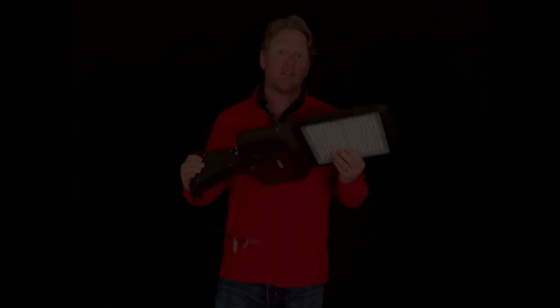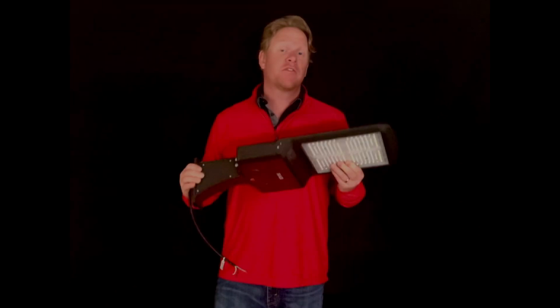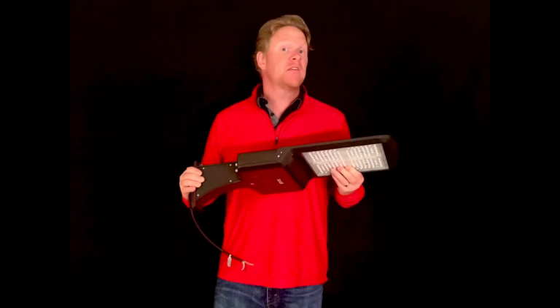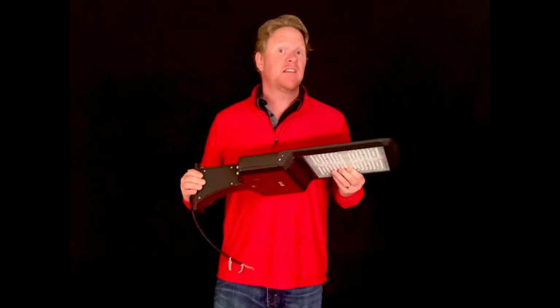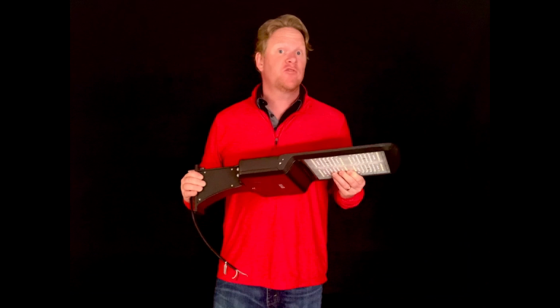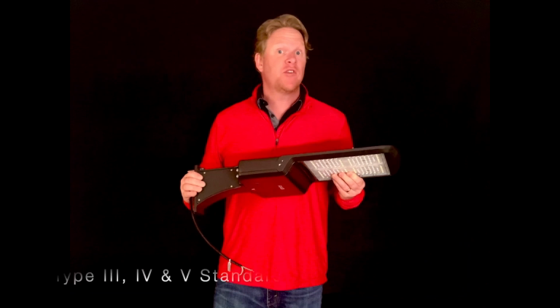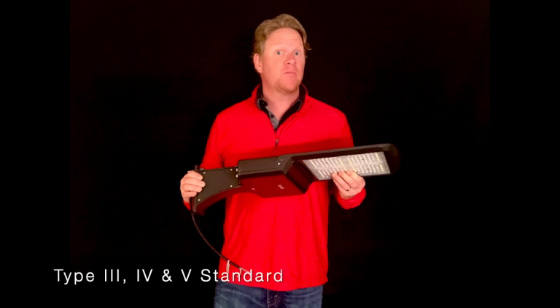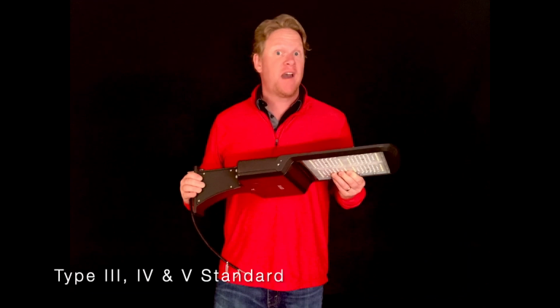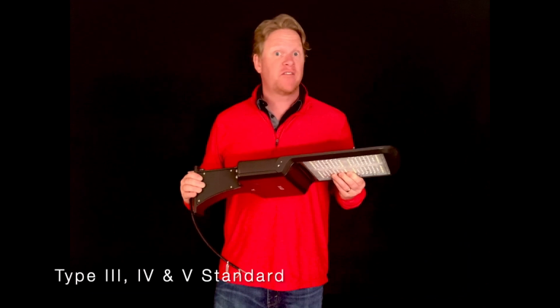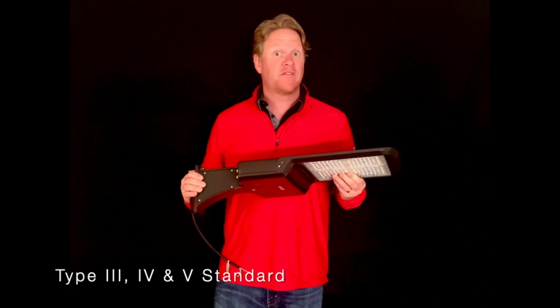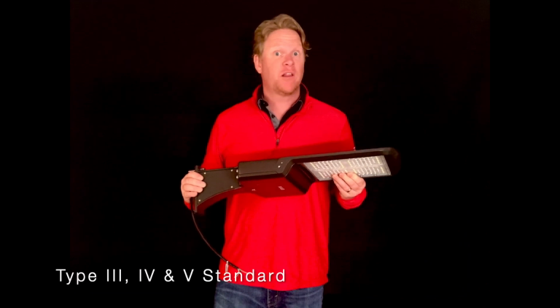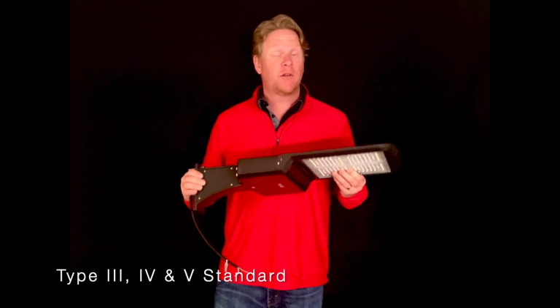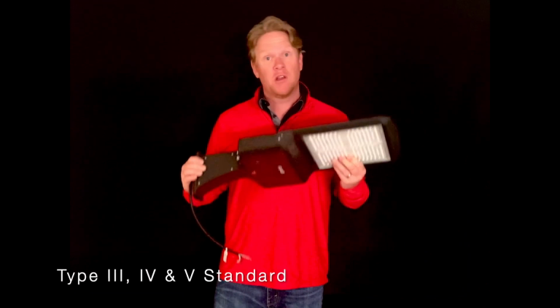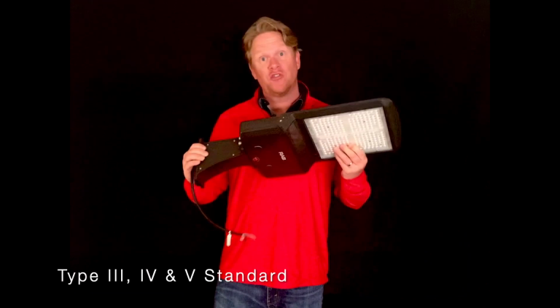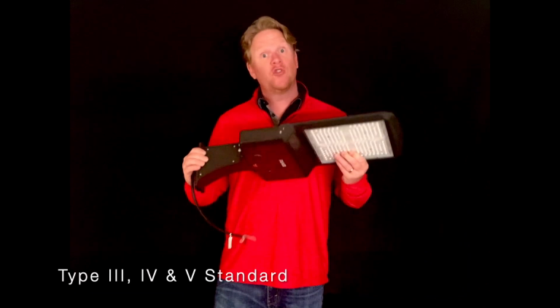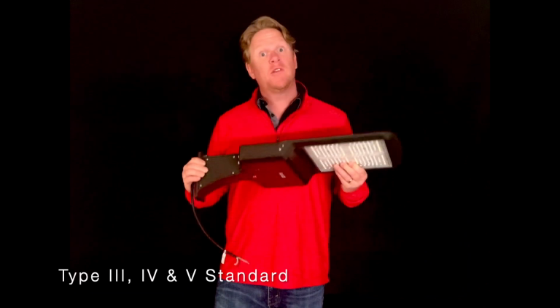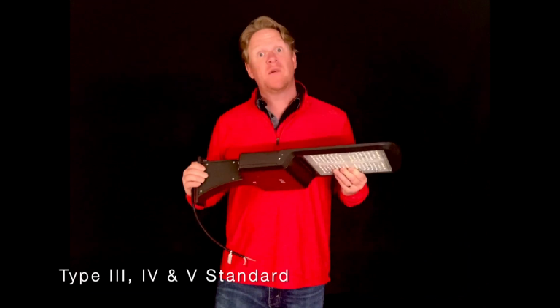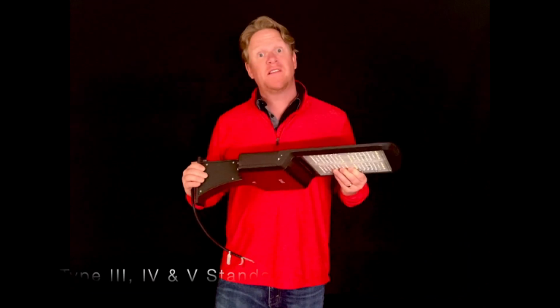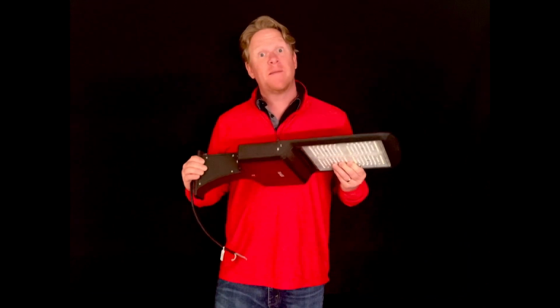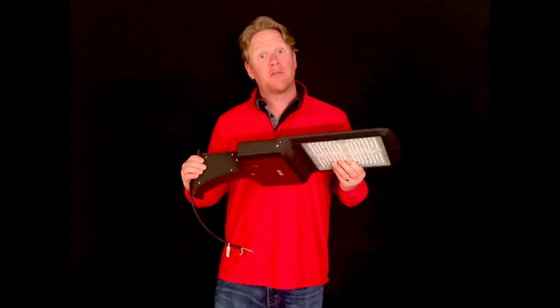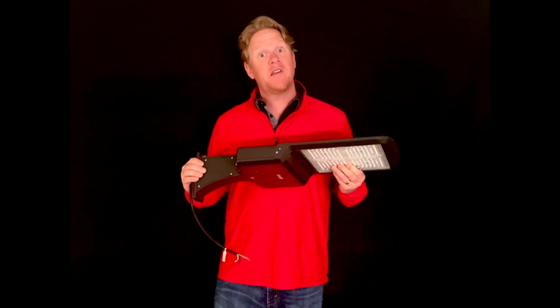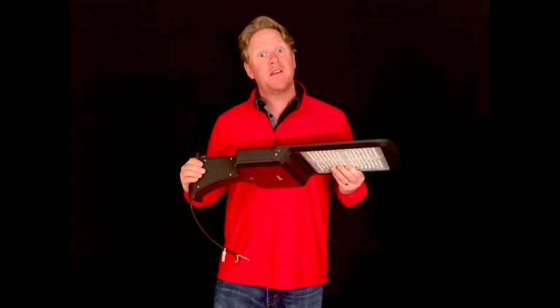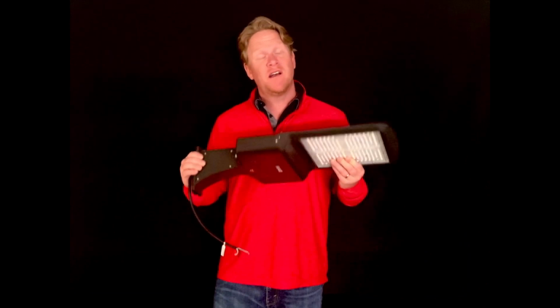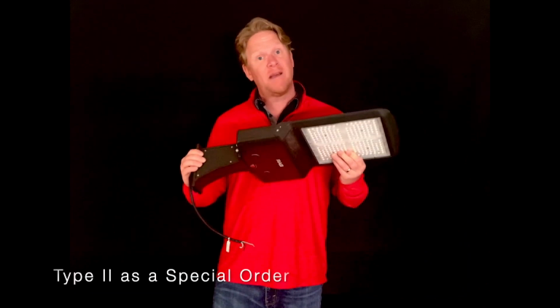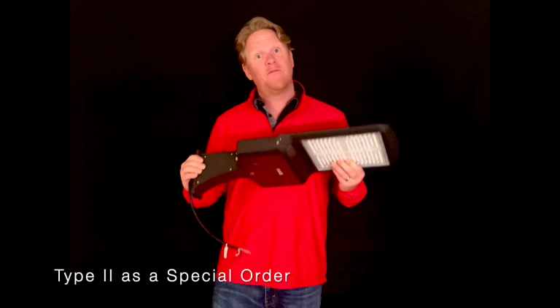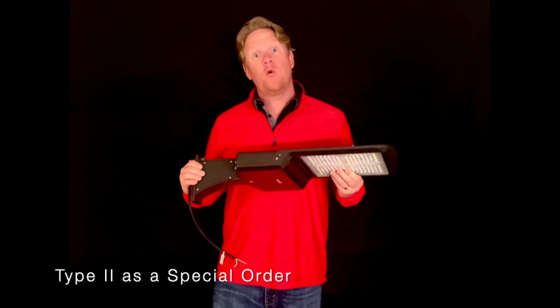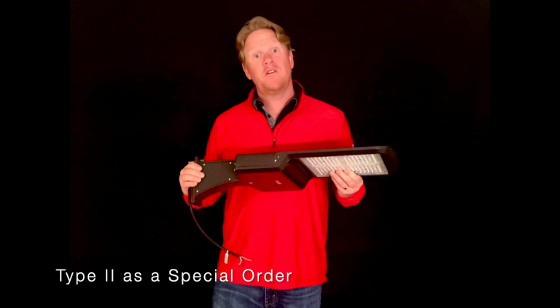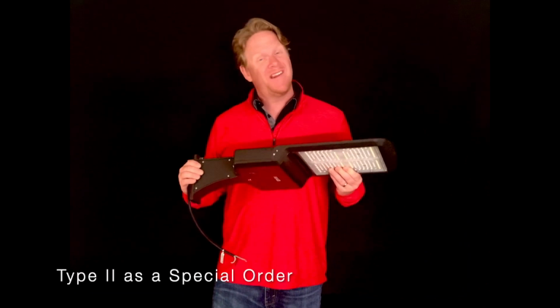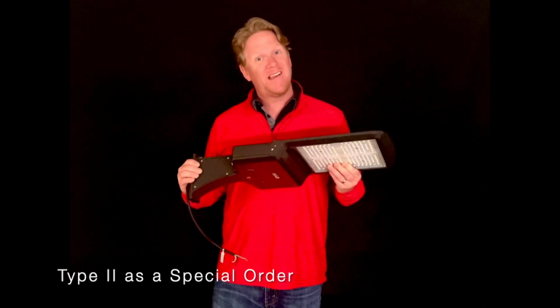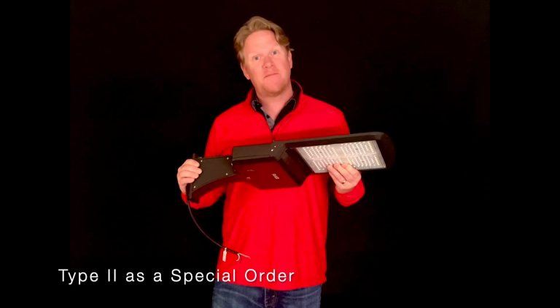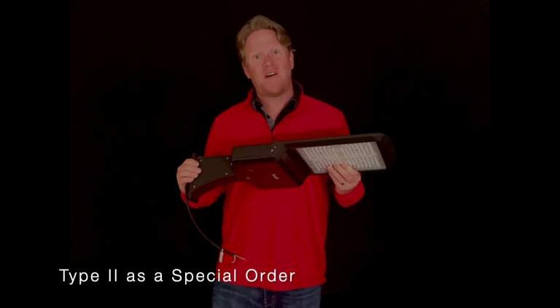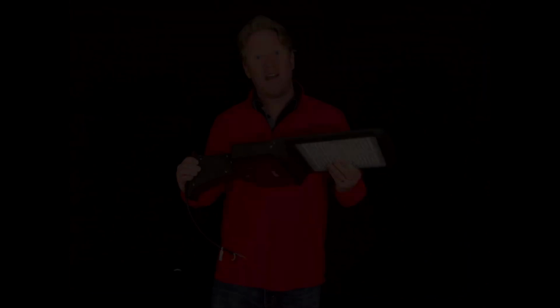There are three distribution patterns available. Choose between a type 3, a type 4, and a type 5.